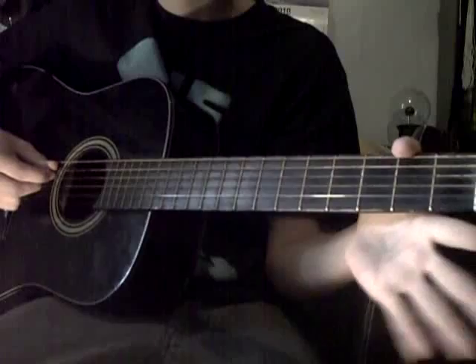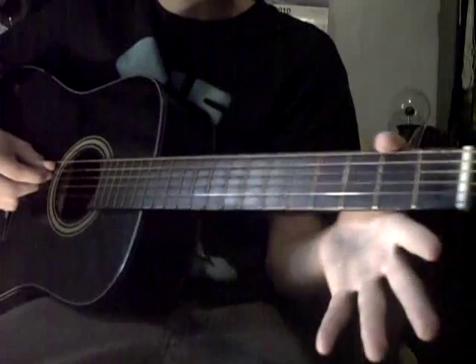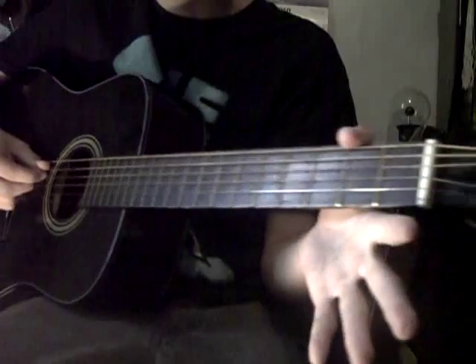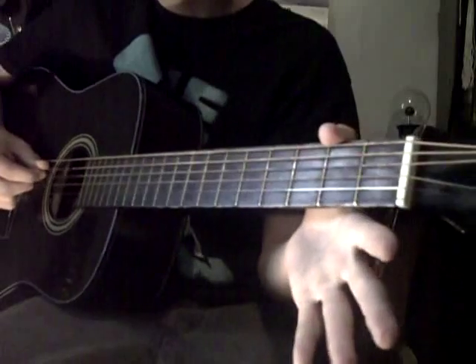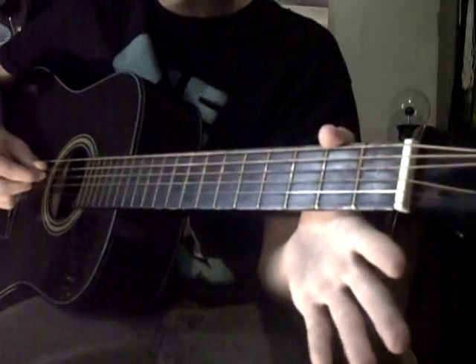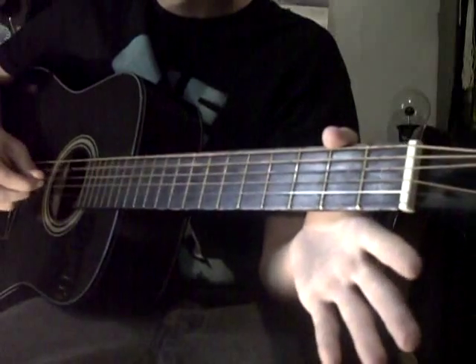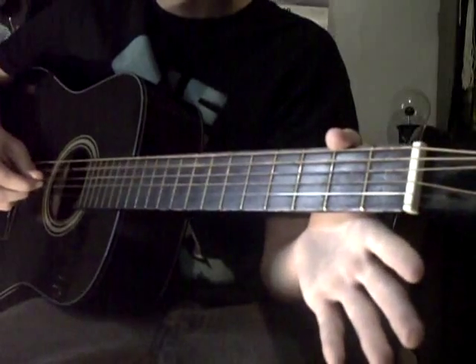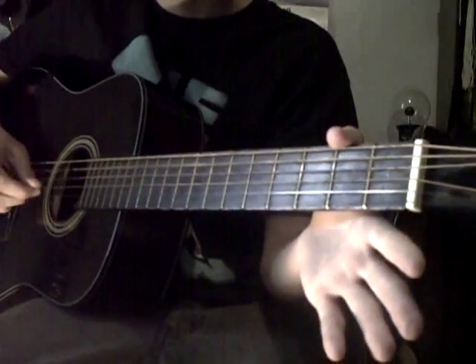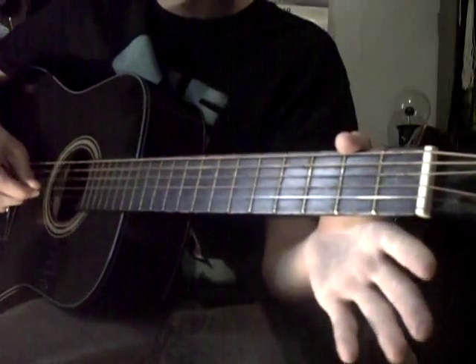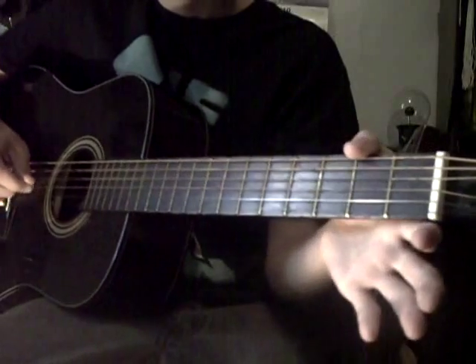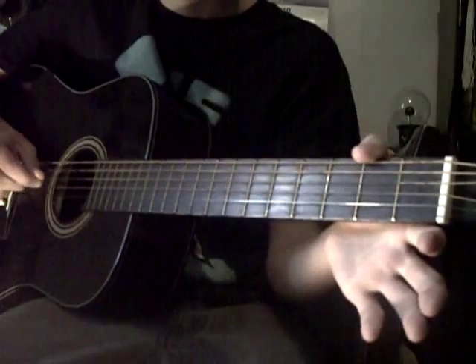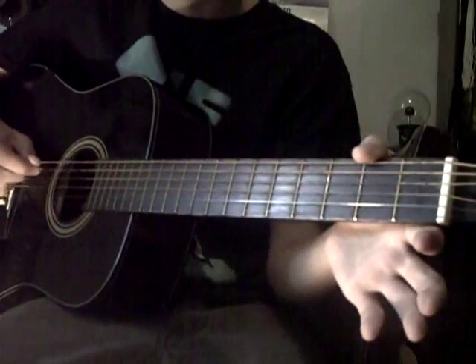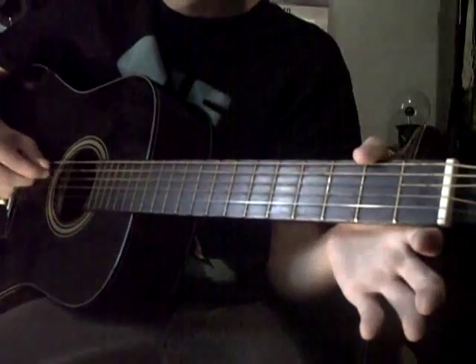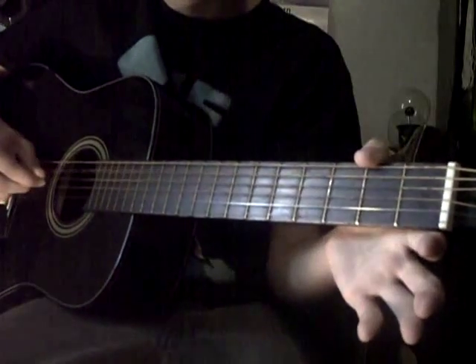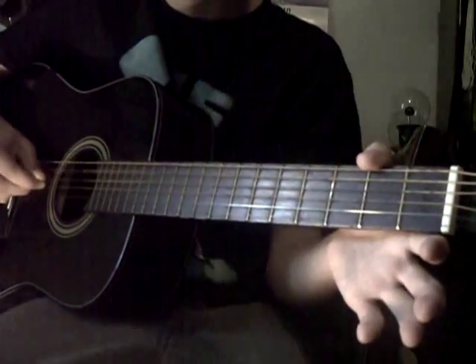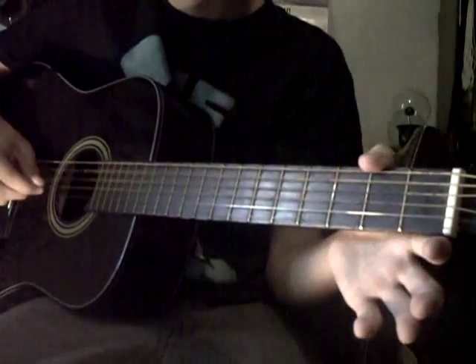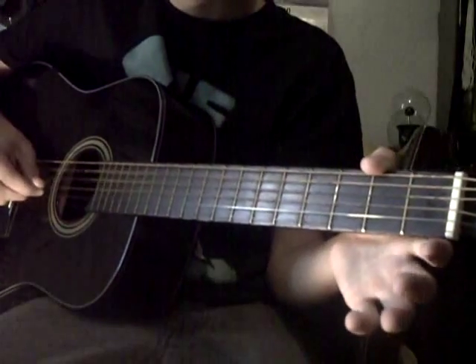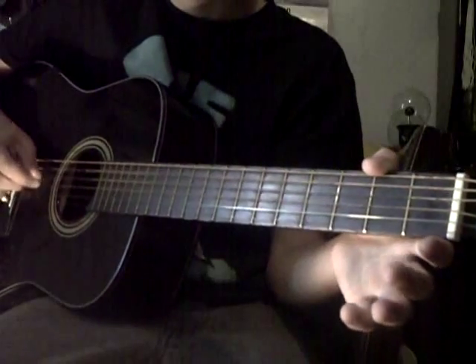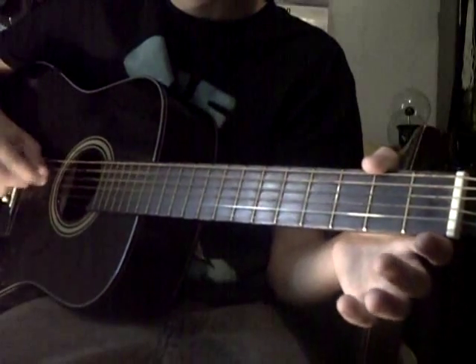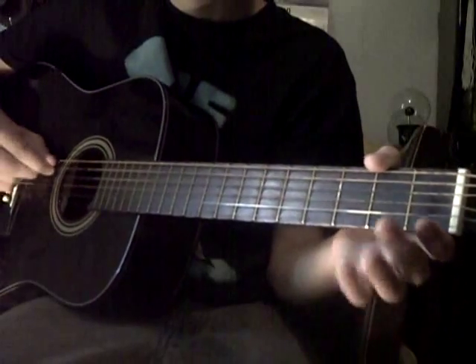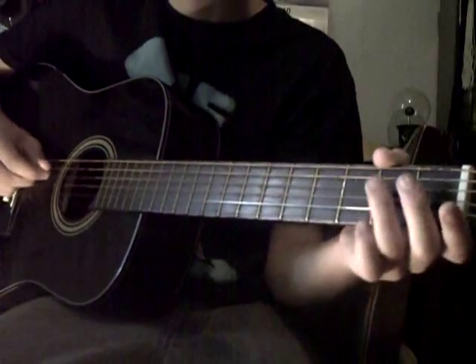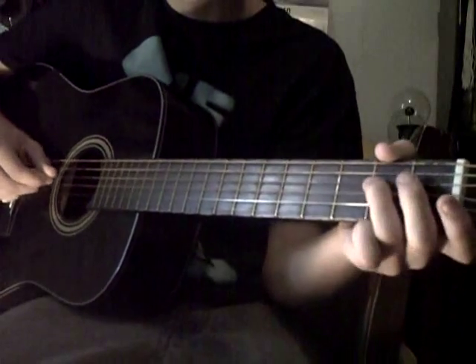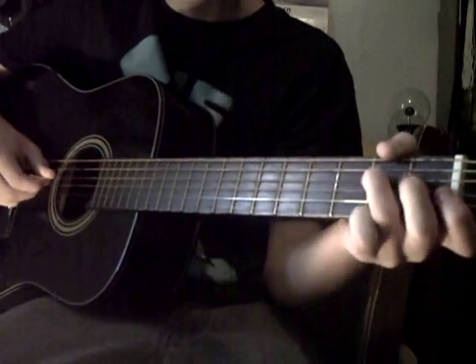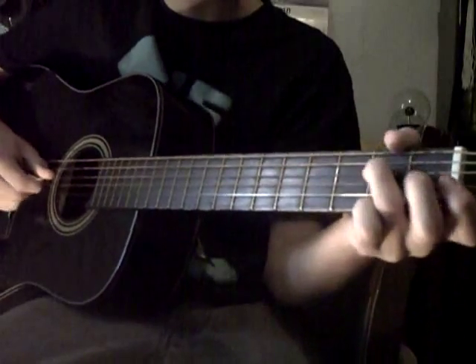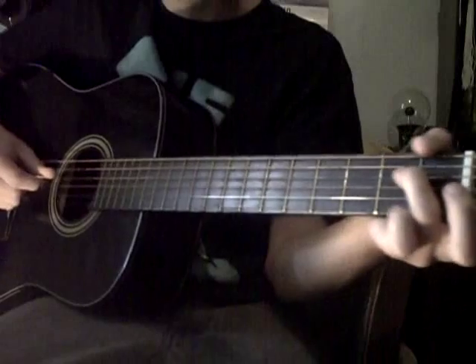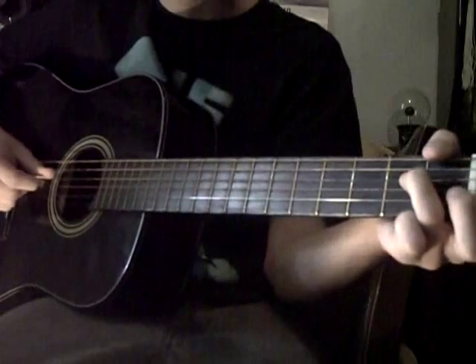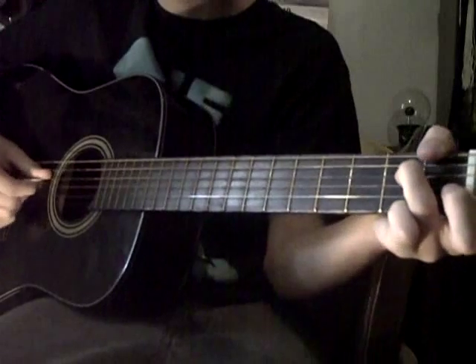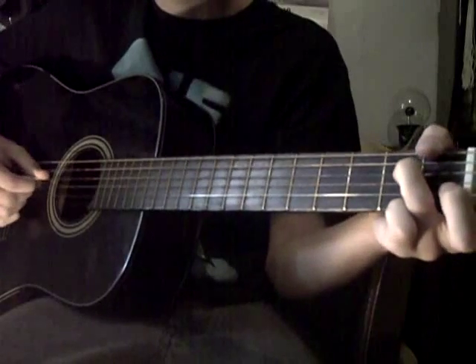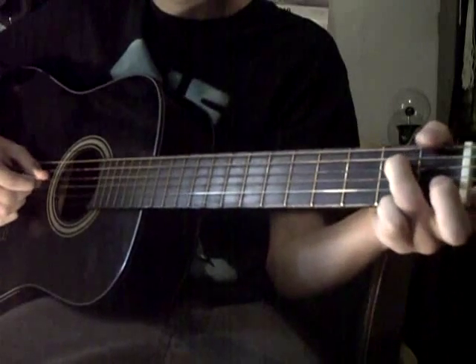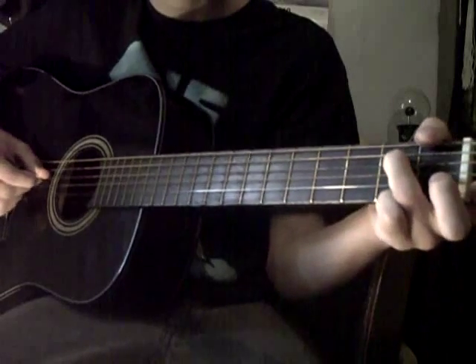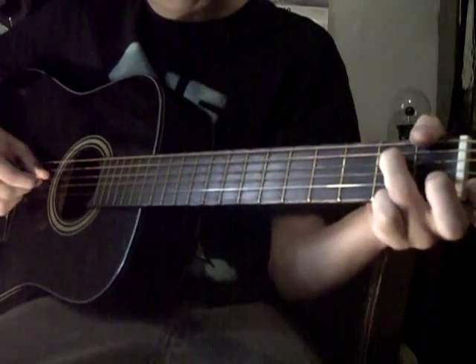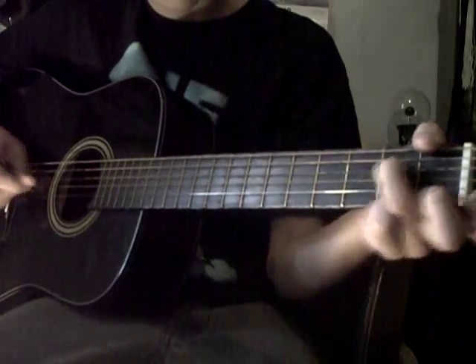You're just going to do open. And then you're going to repeat that first riff again.